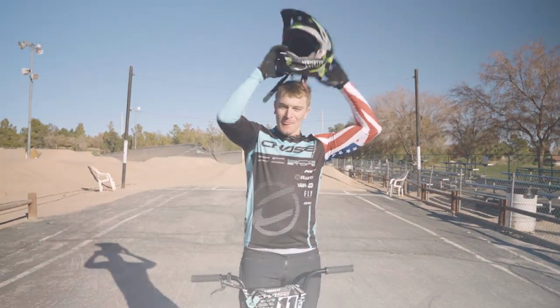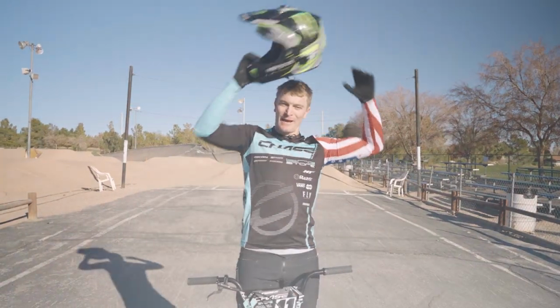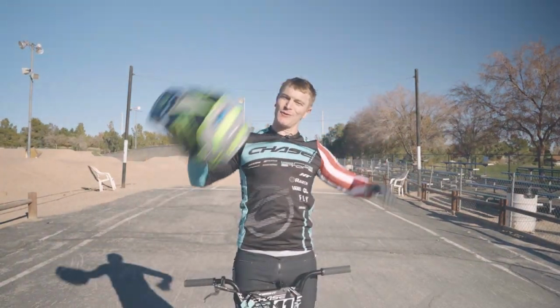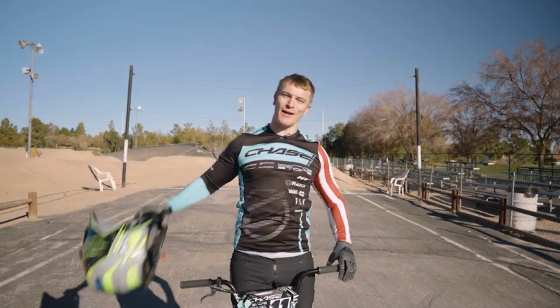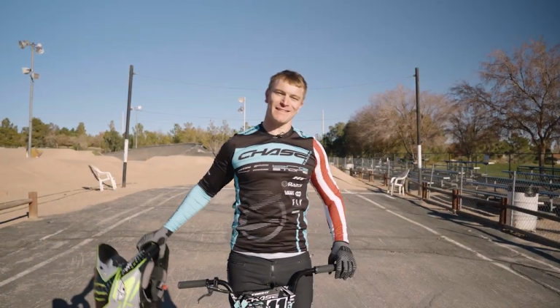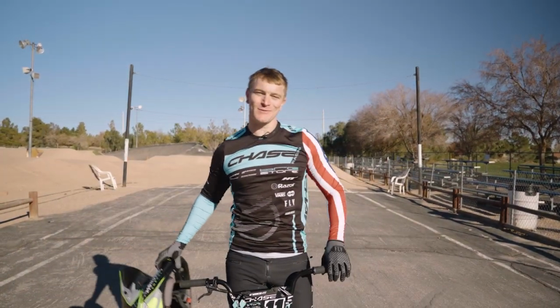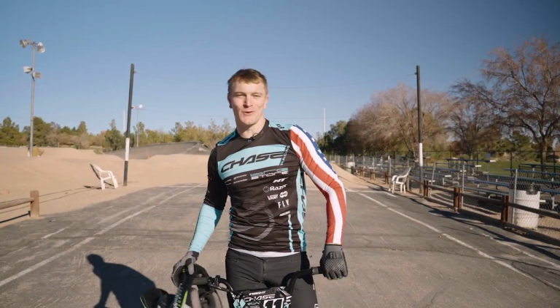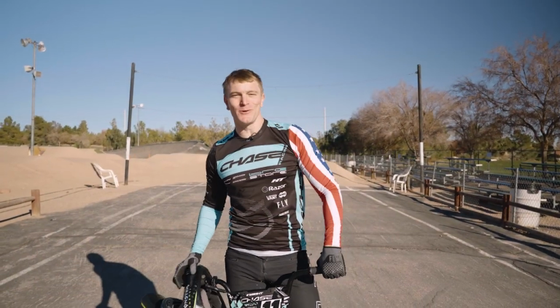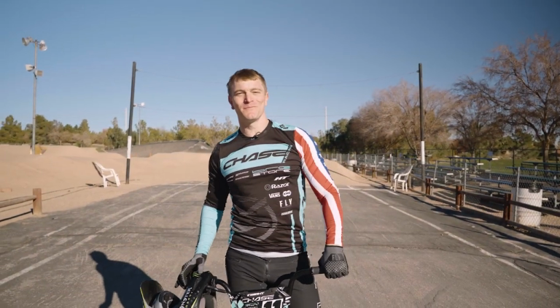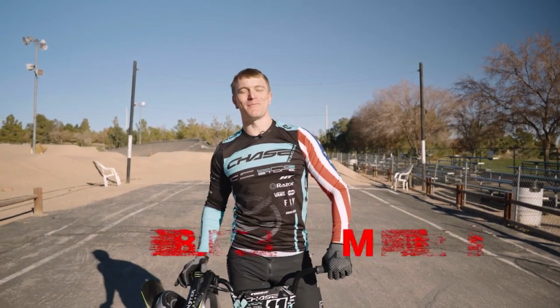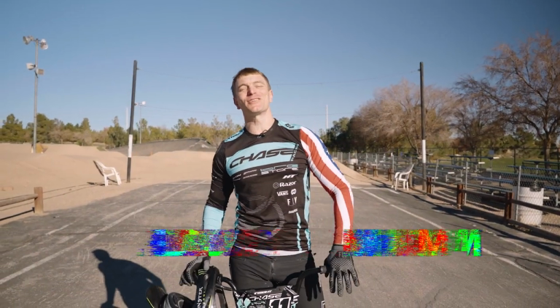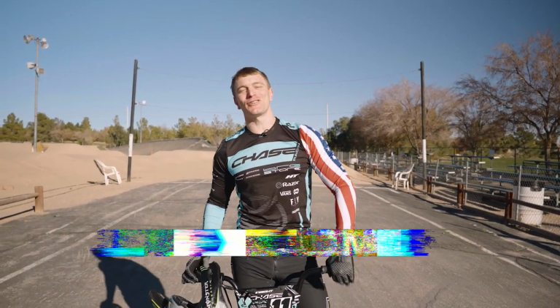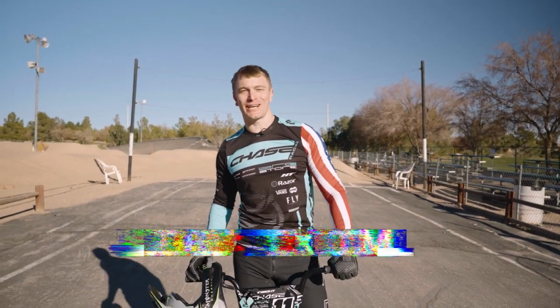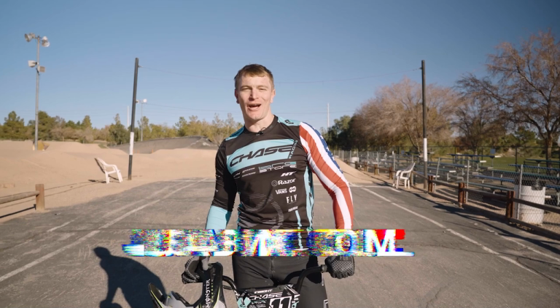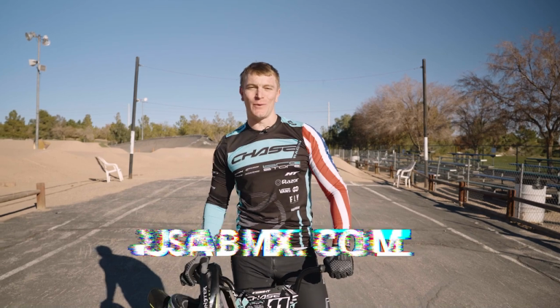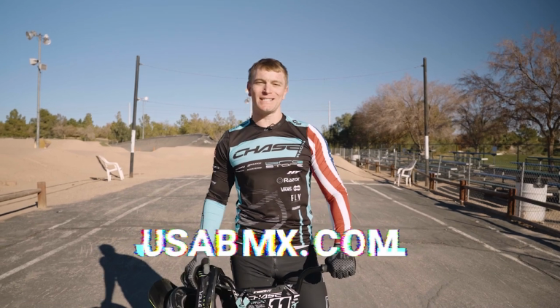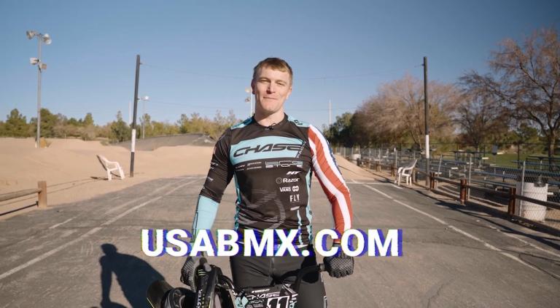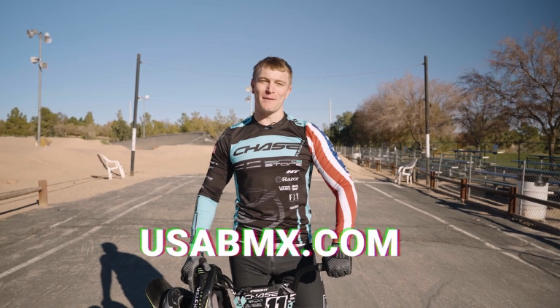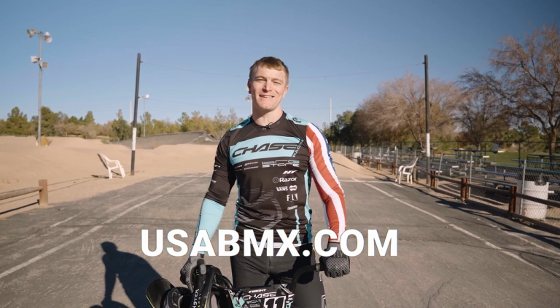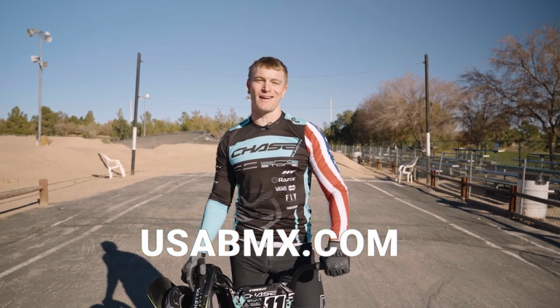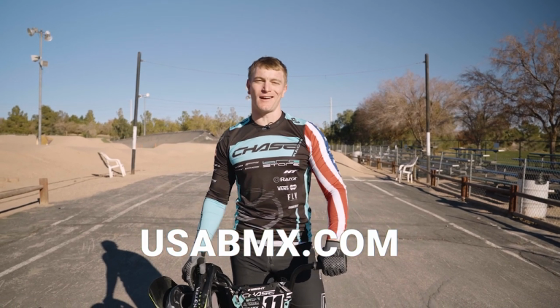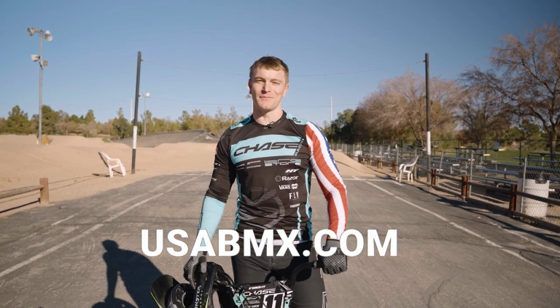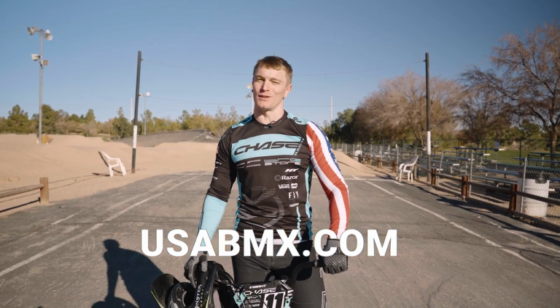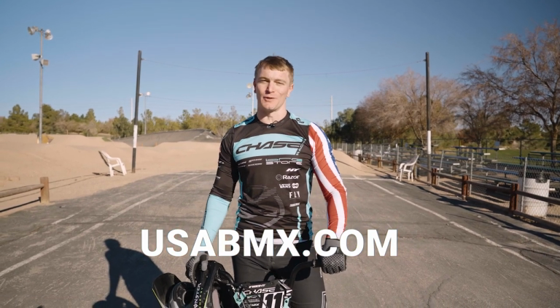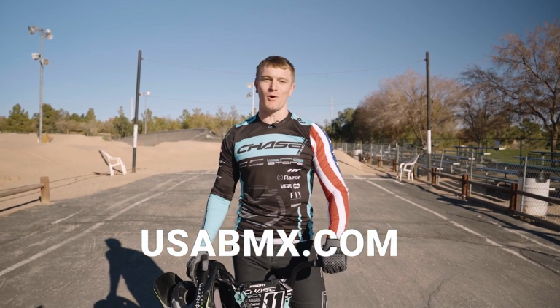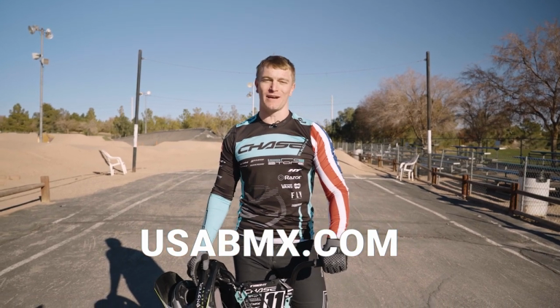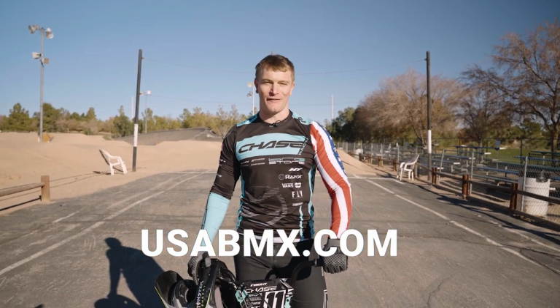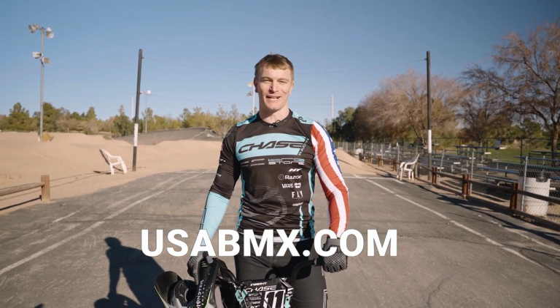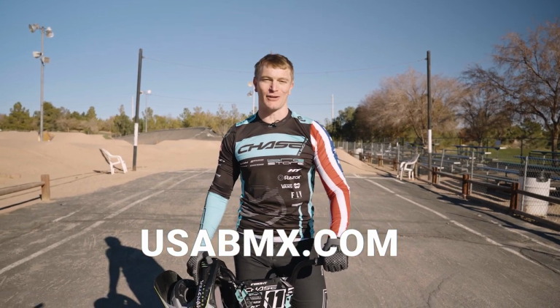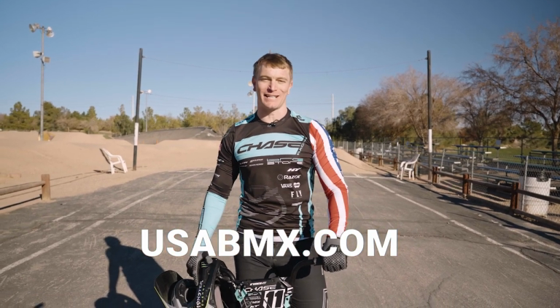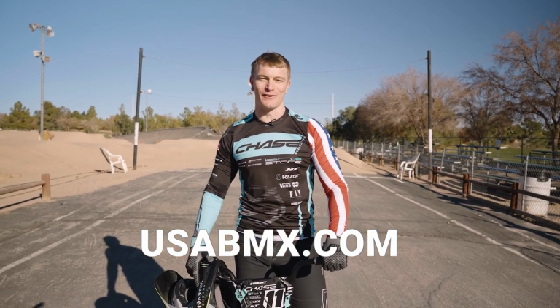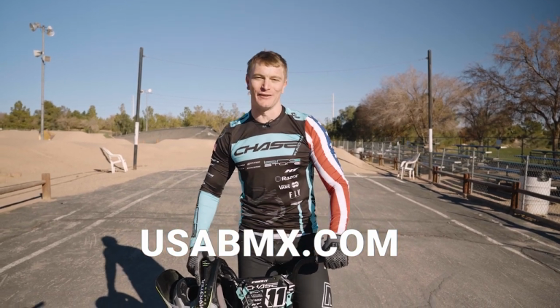If you thought this was cool, make sure you check out USABMX.com to learn more and find a track near you.